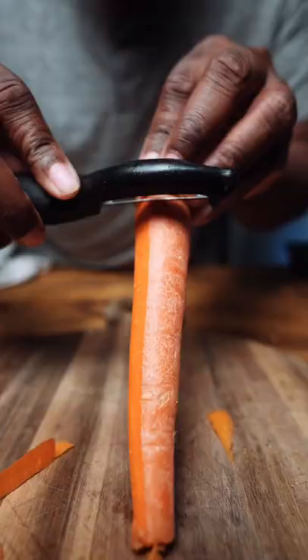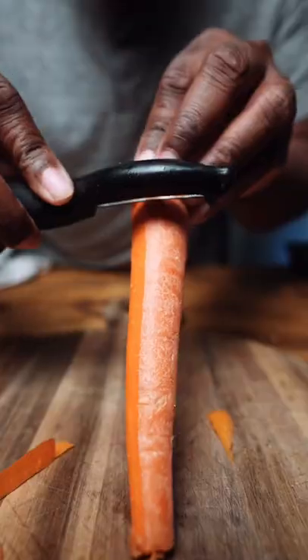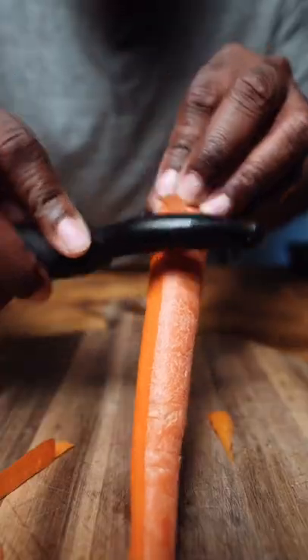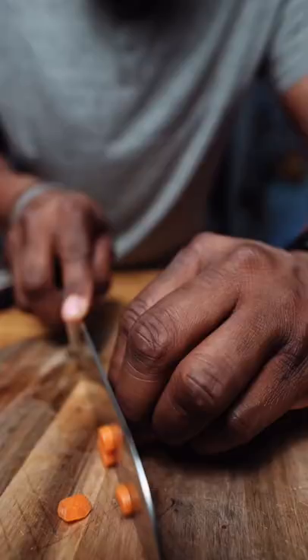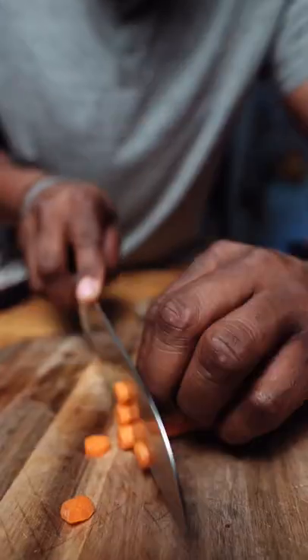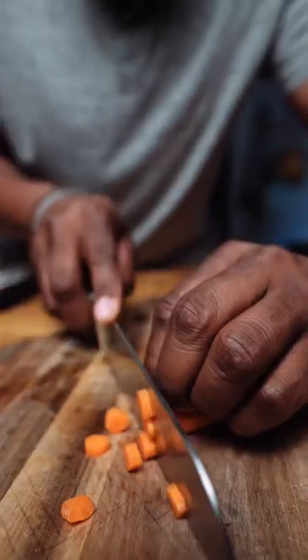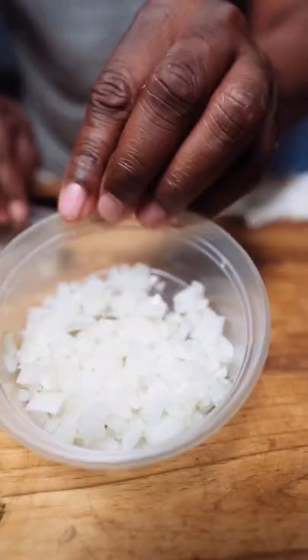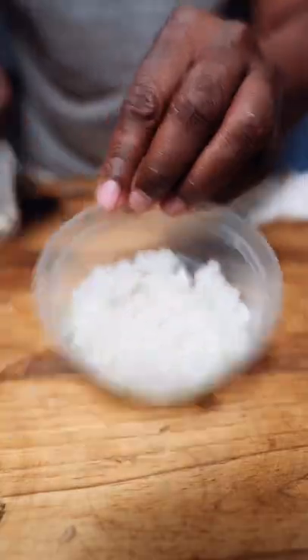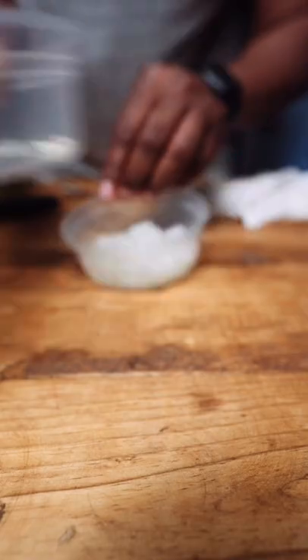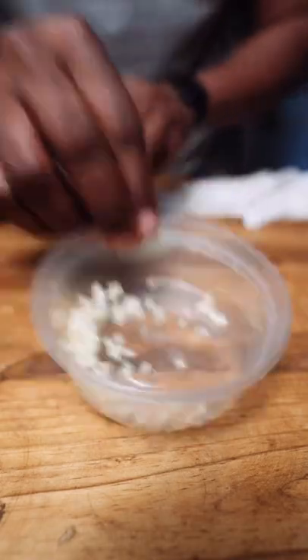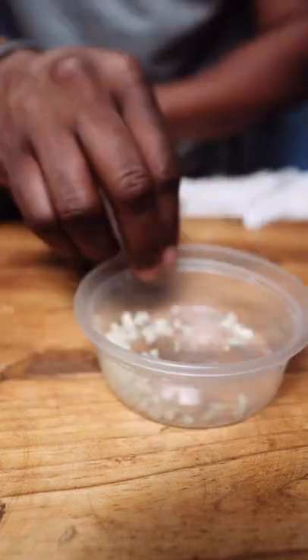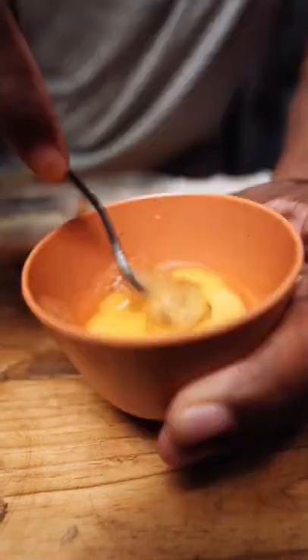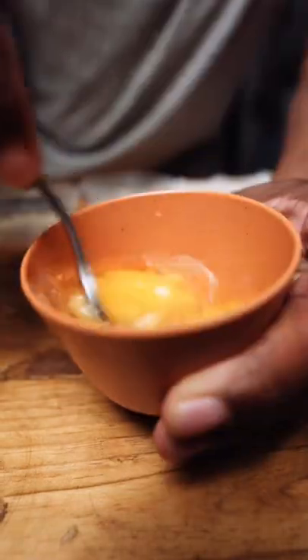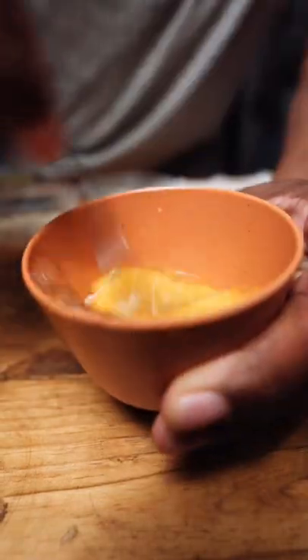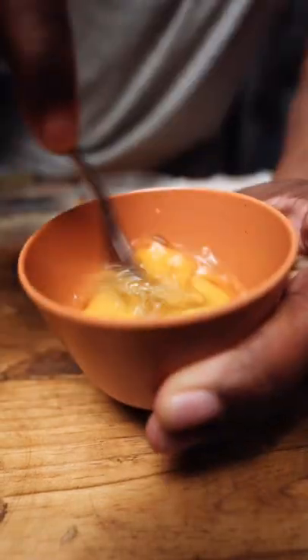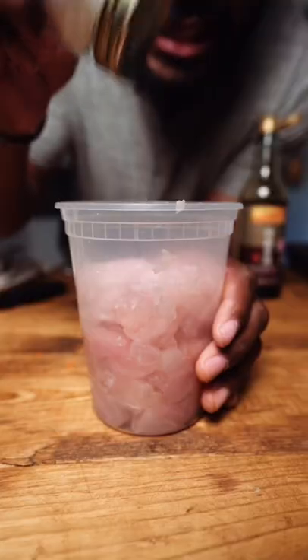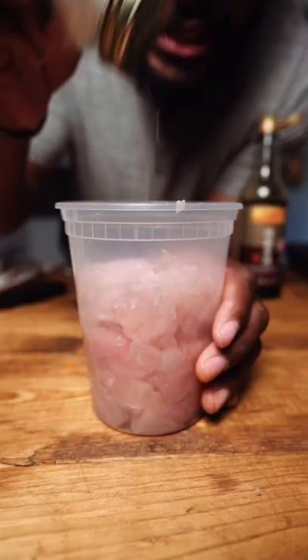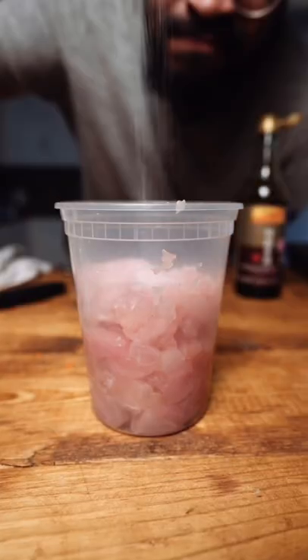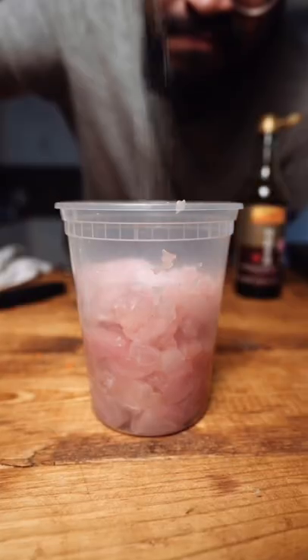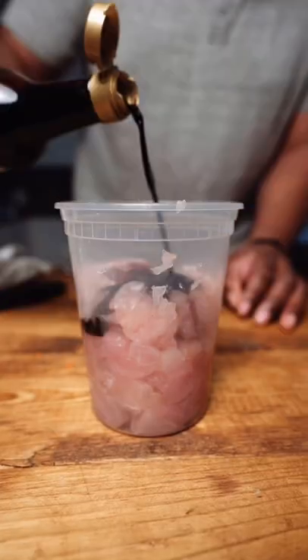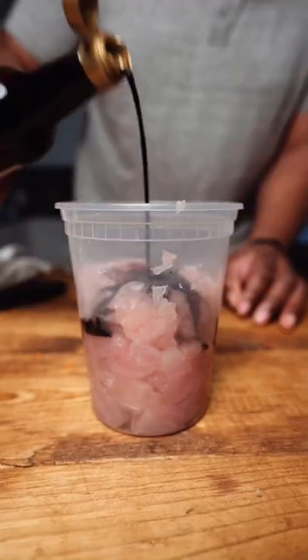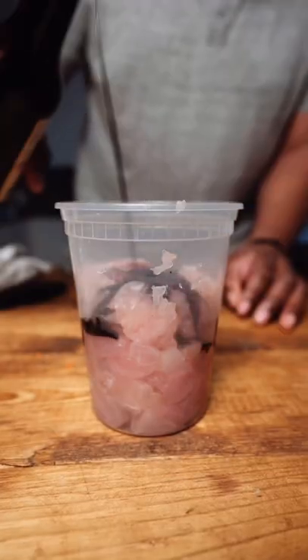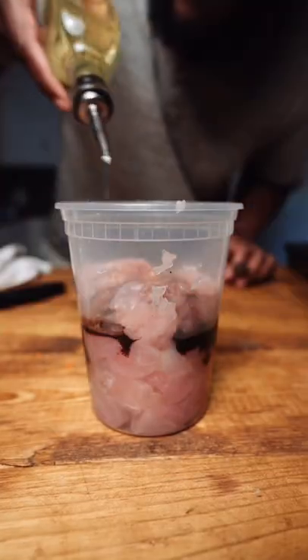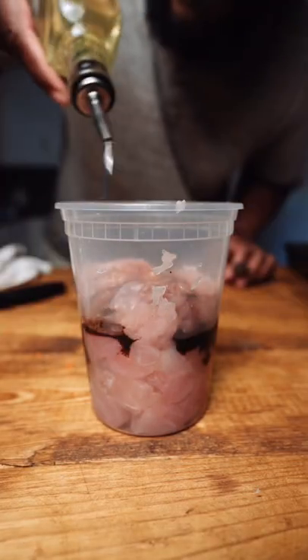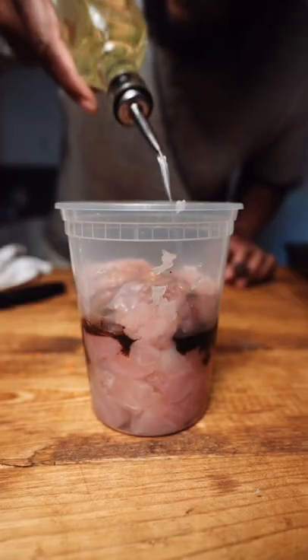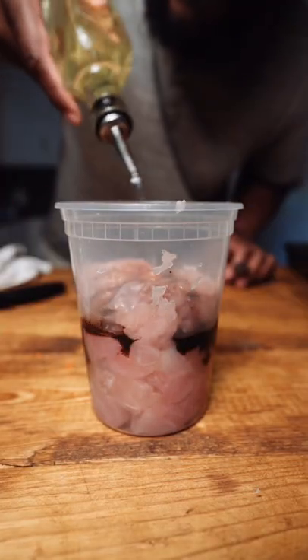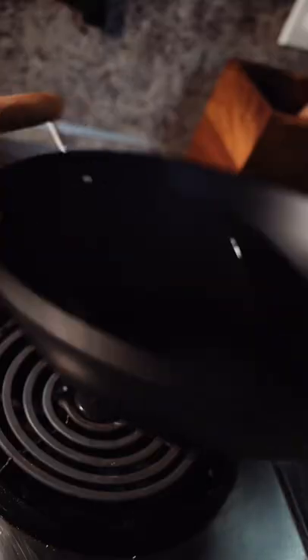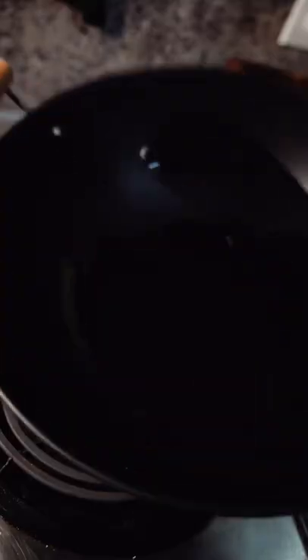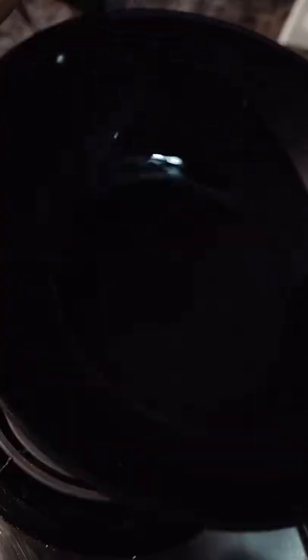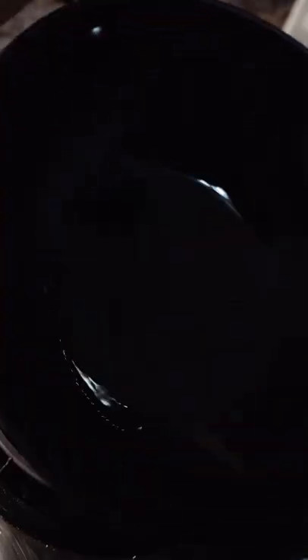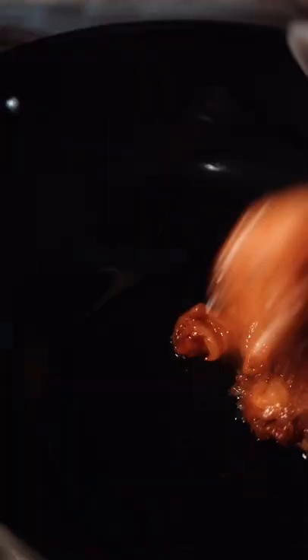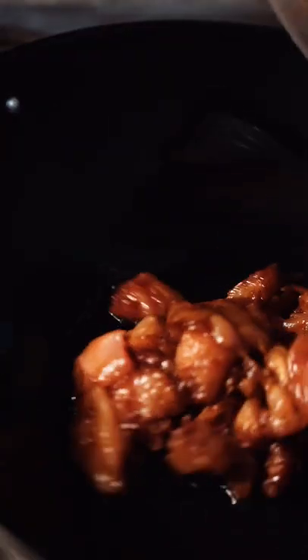Cut up everything you need. Make it look beautiful. Add the sauces into the chicken. Now it's time to cook everything separately.